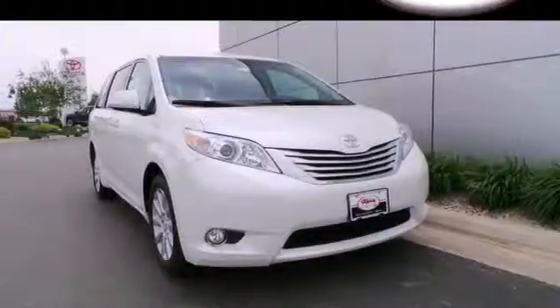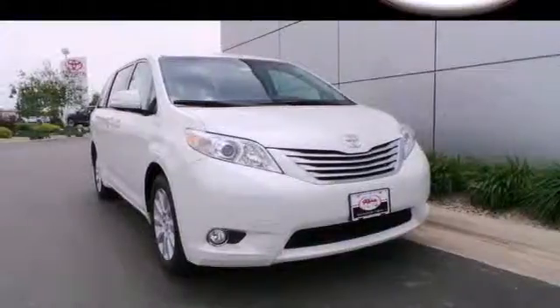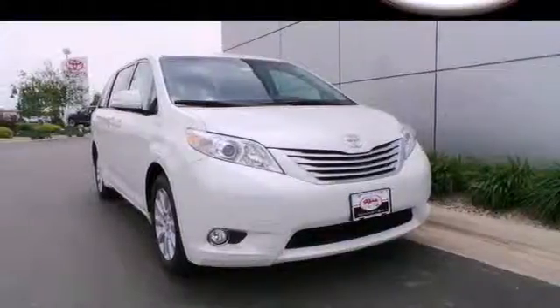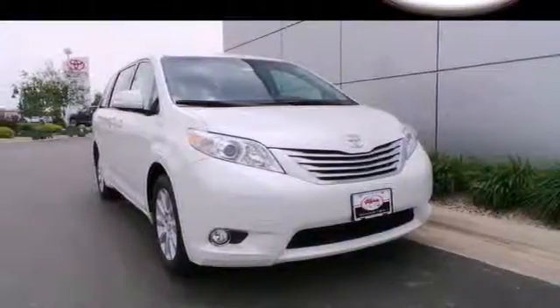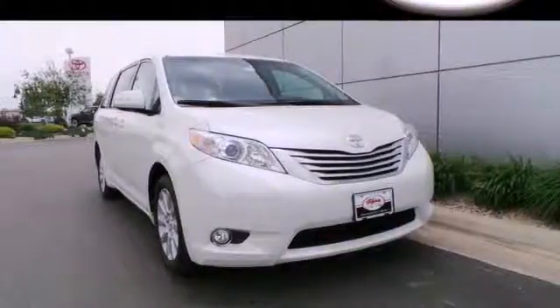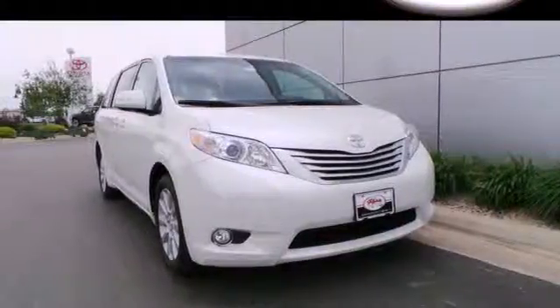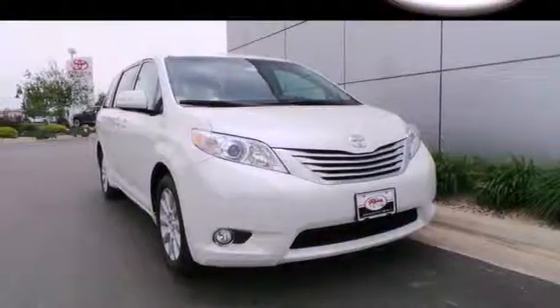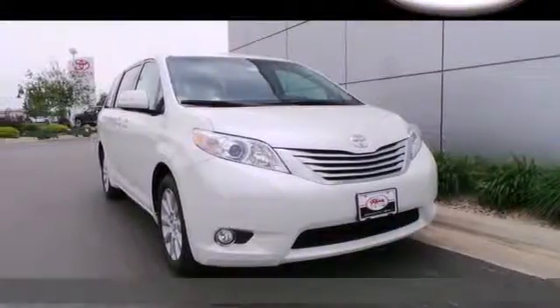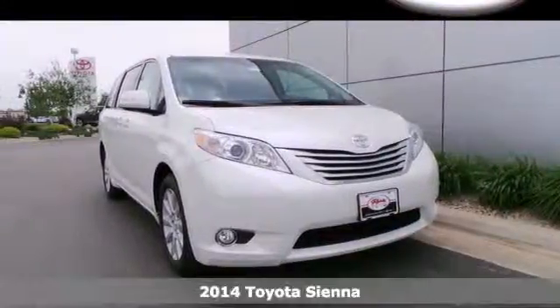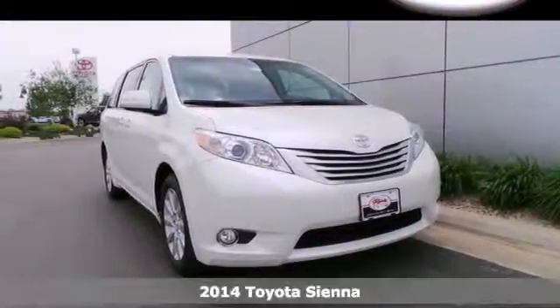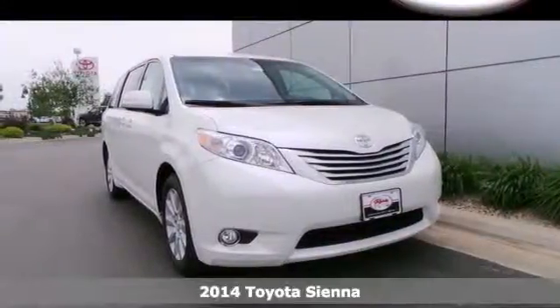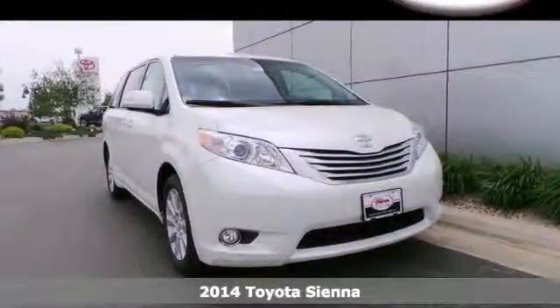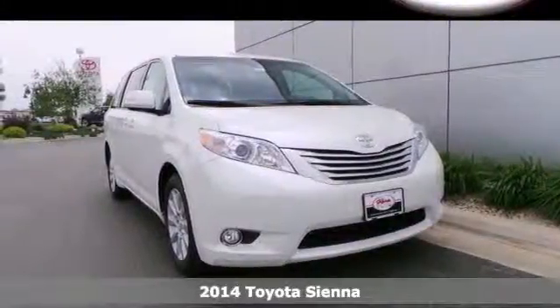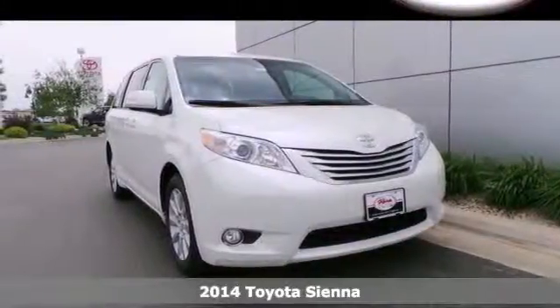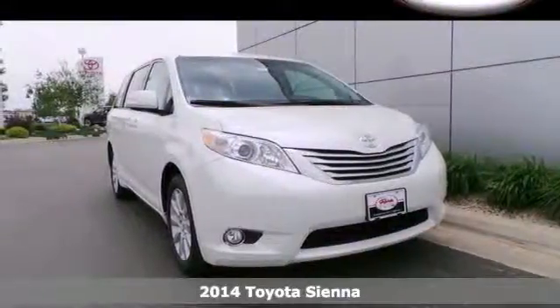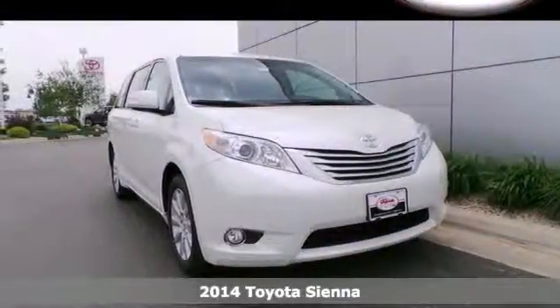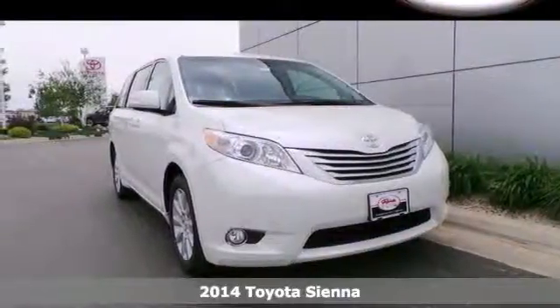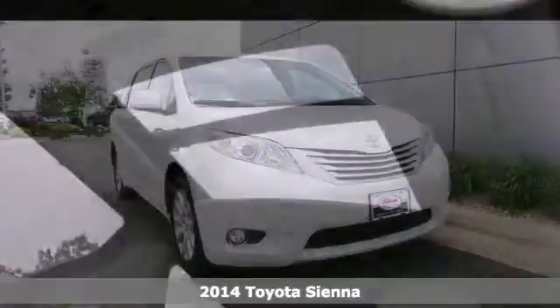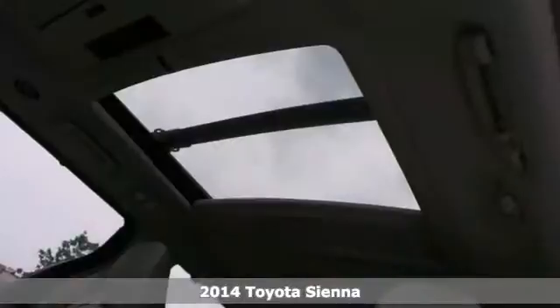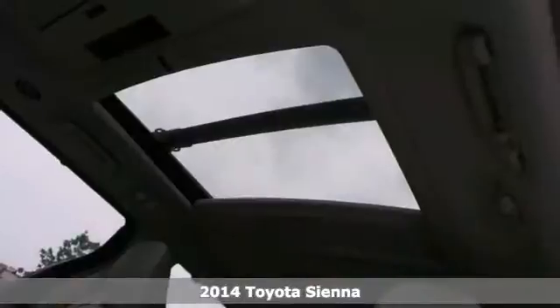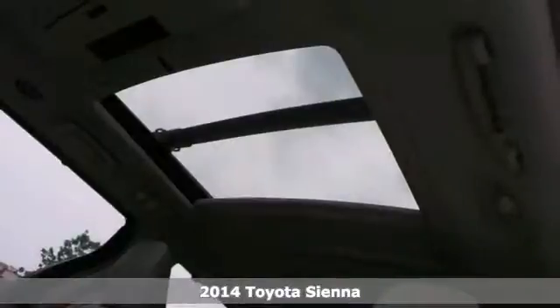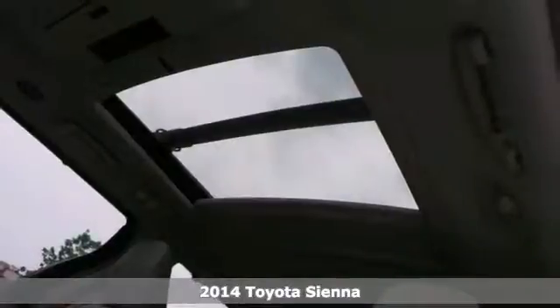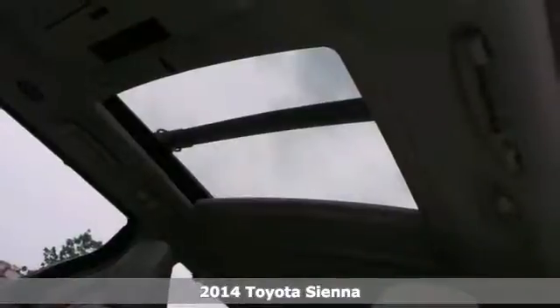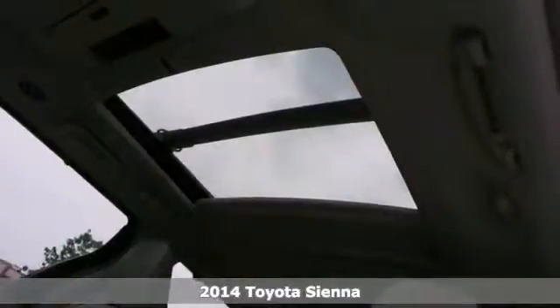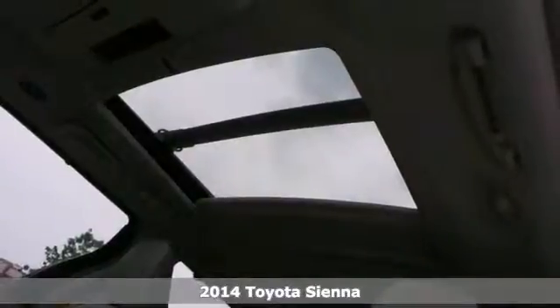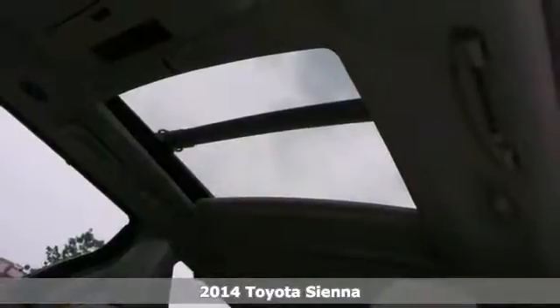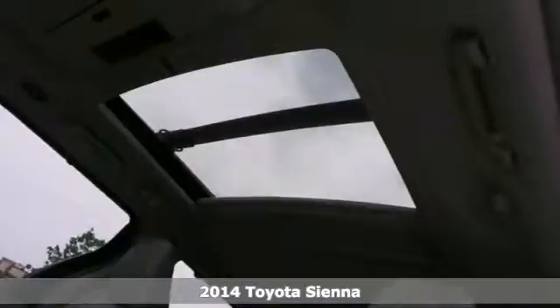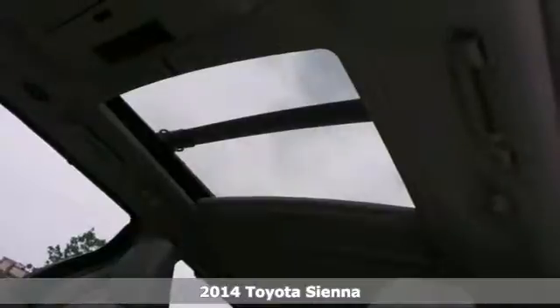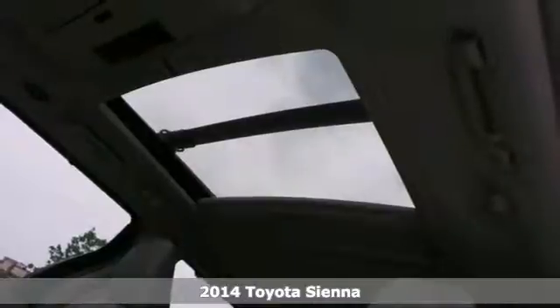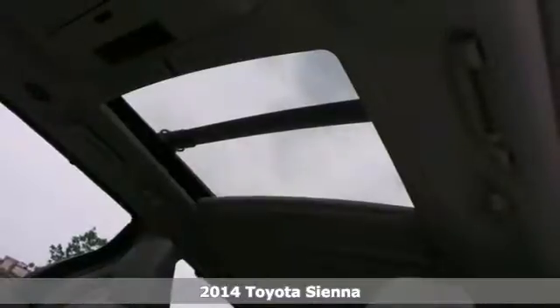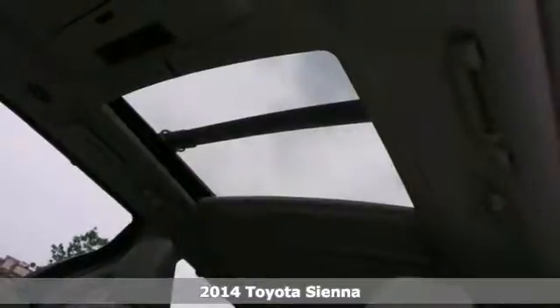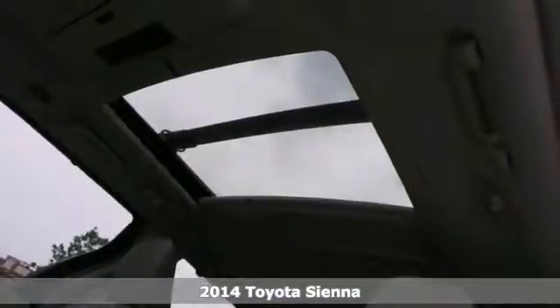It's a 2014 Toyota Sienna — a vehicle that can keep up with your family.